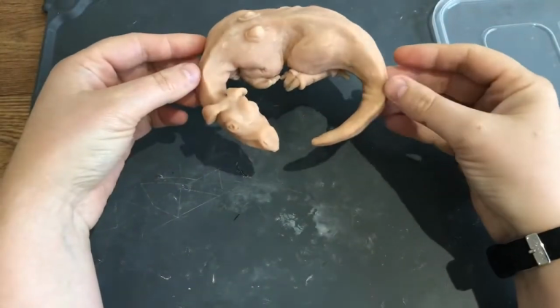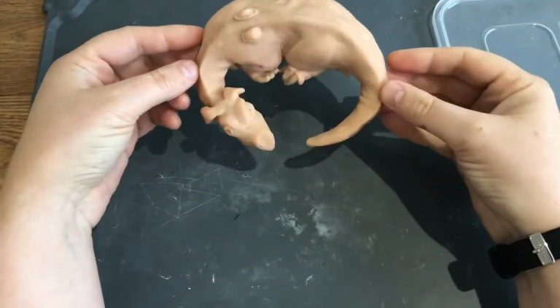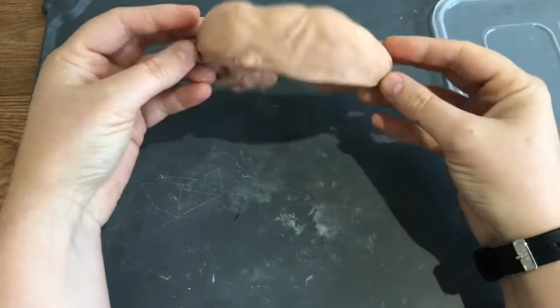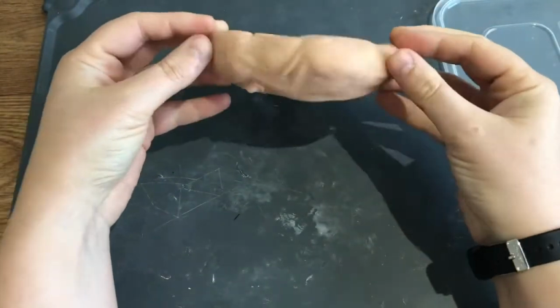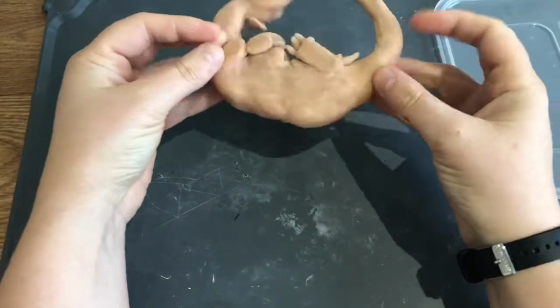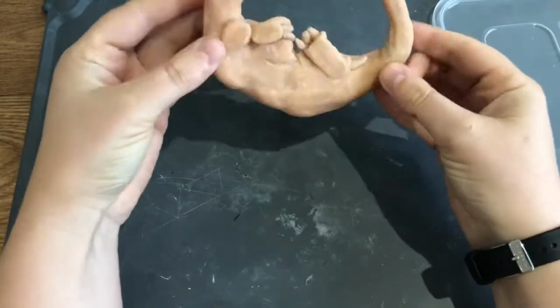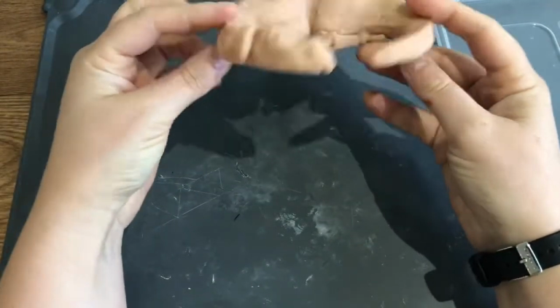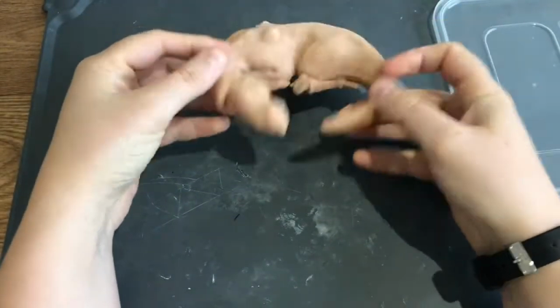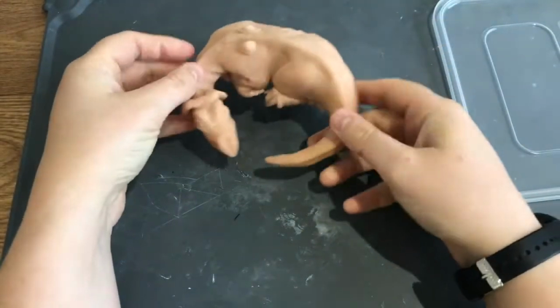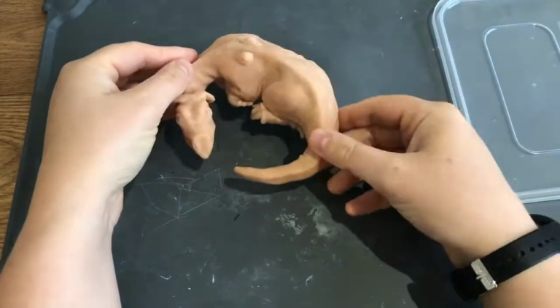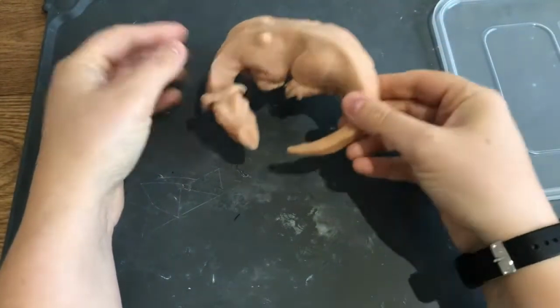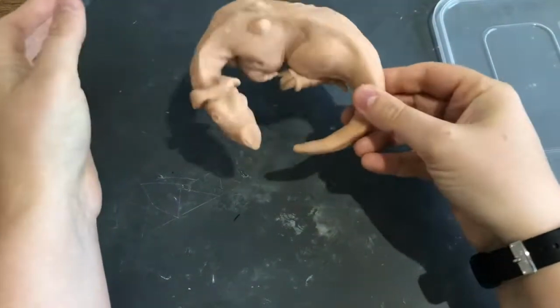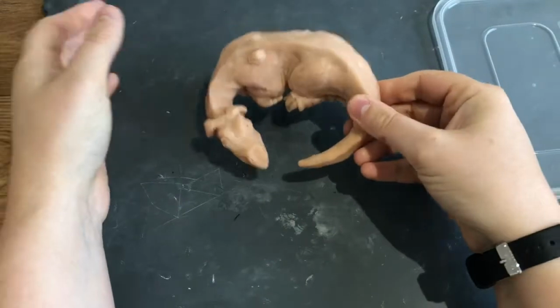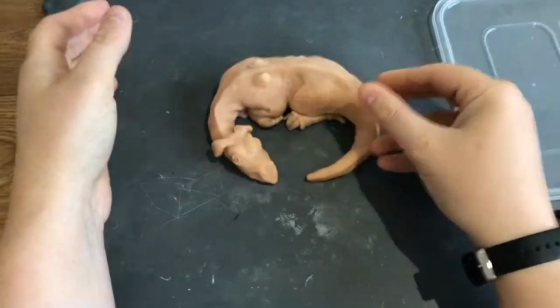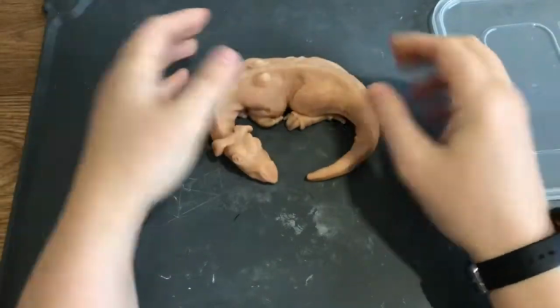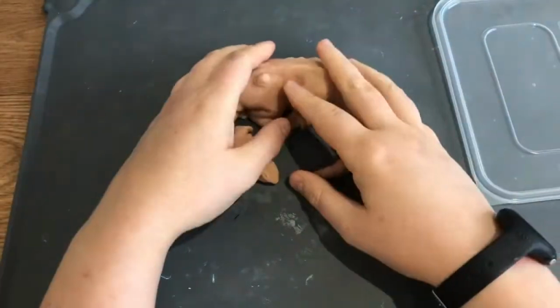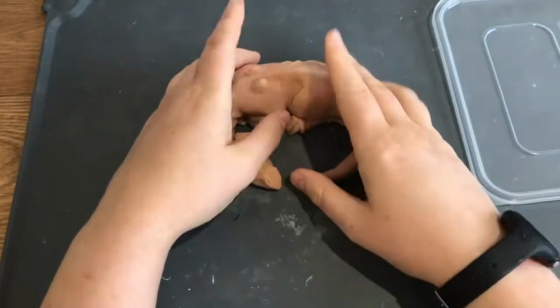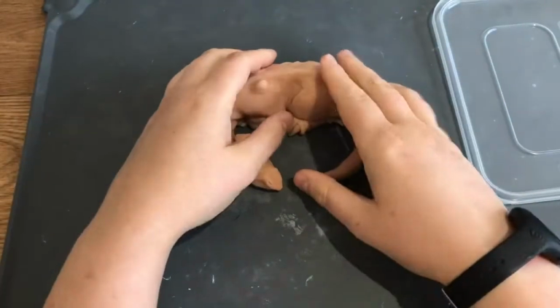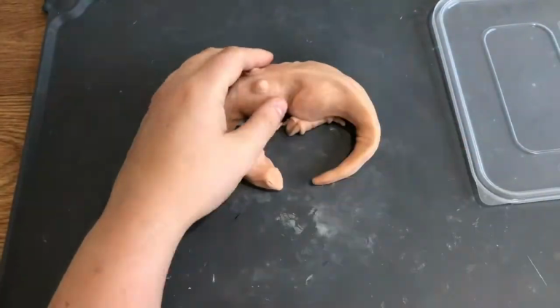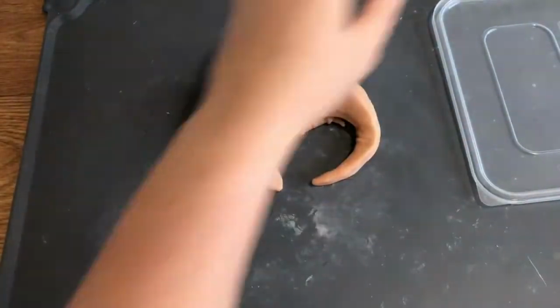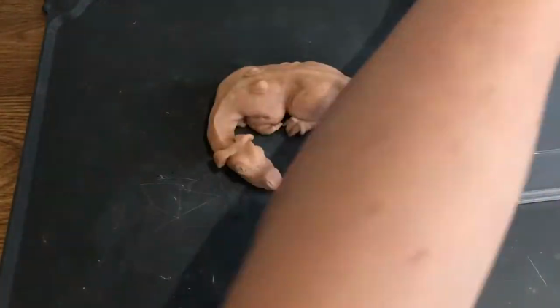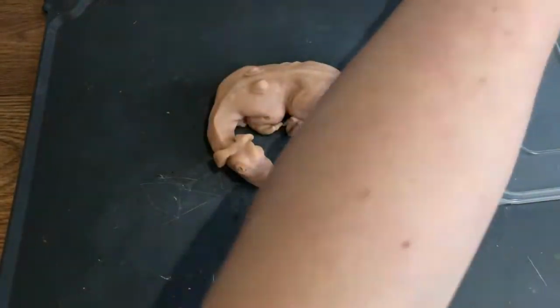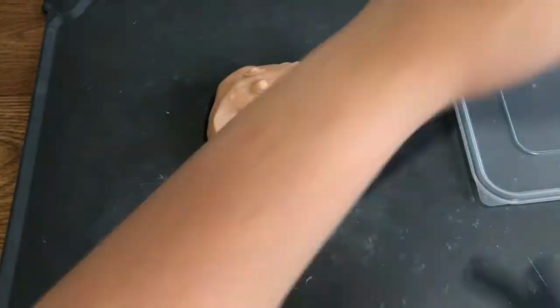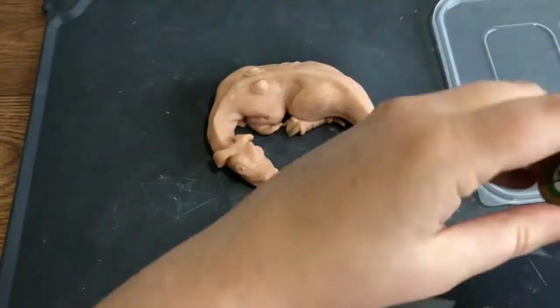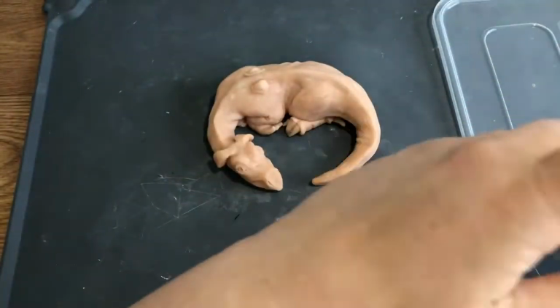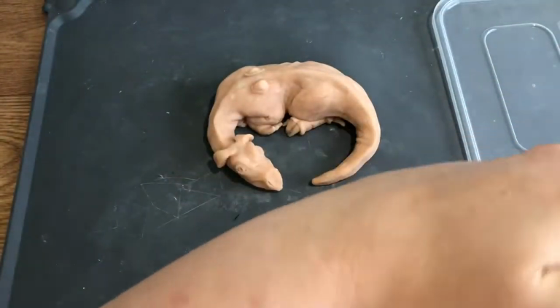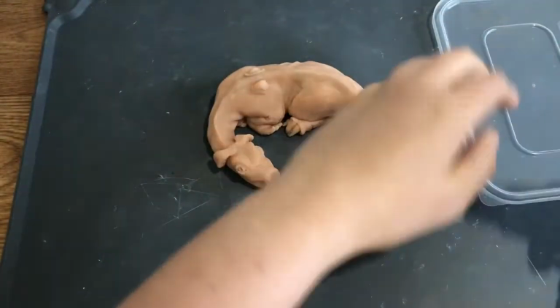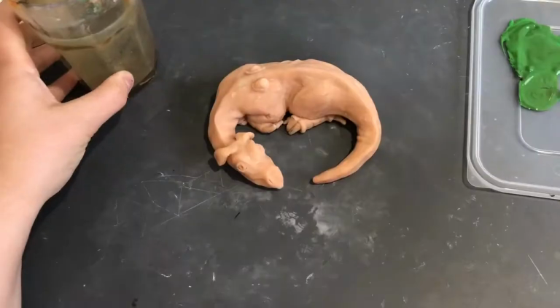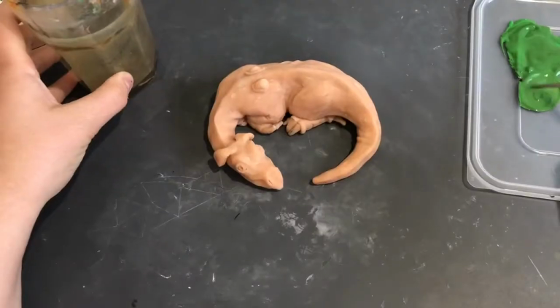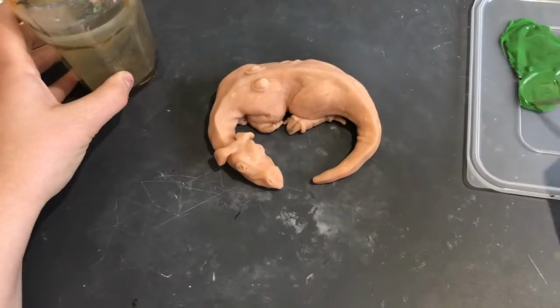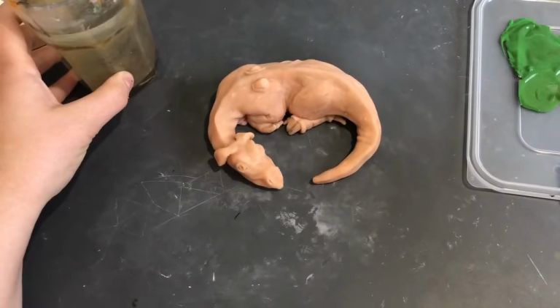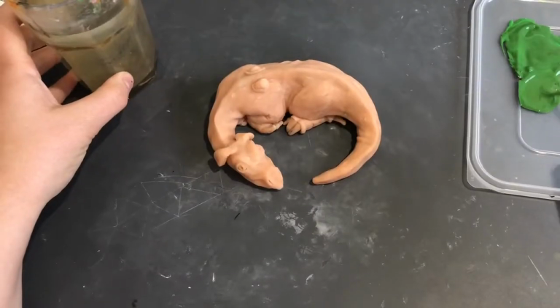Once he's baked, leave him to cool down for a little bit and then he's ready for painting.